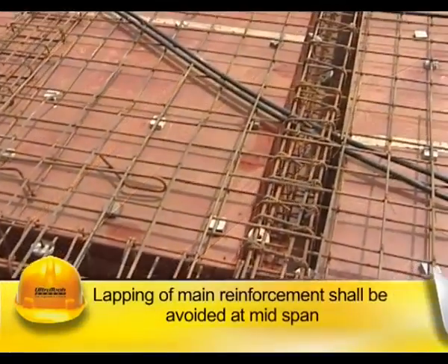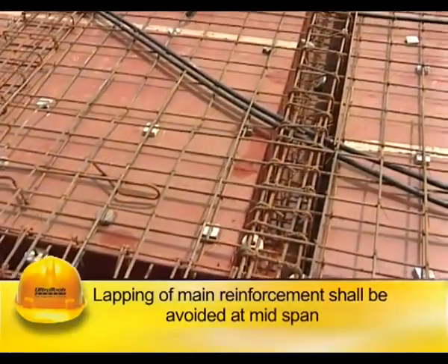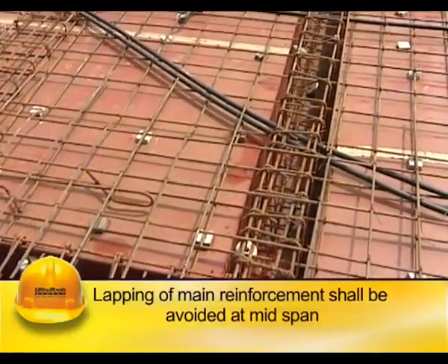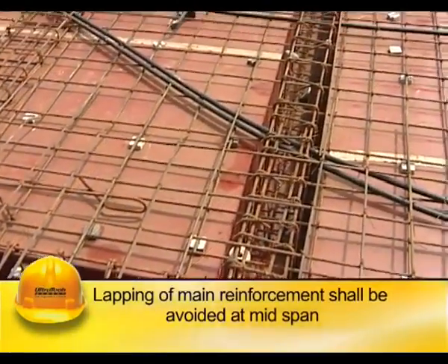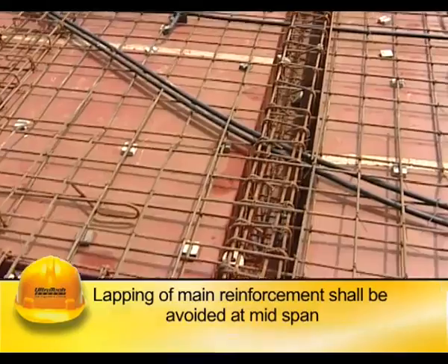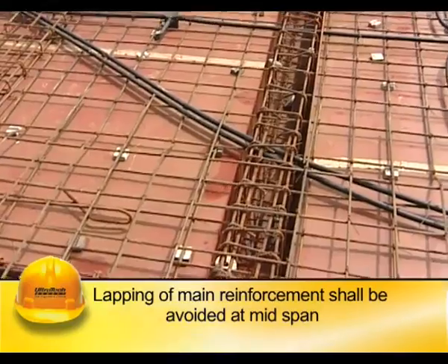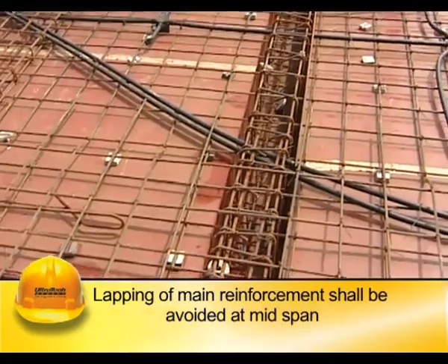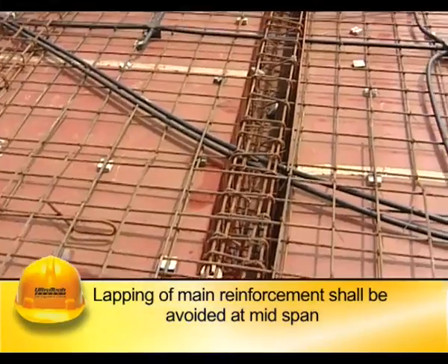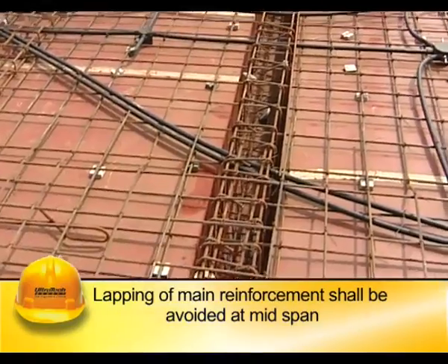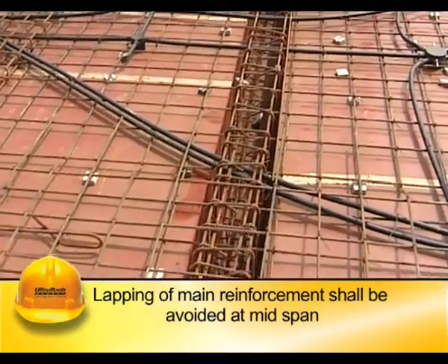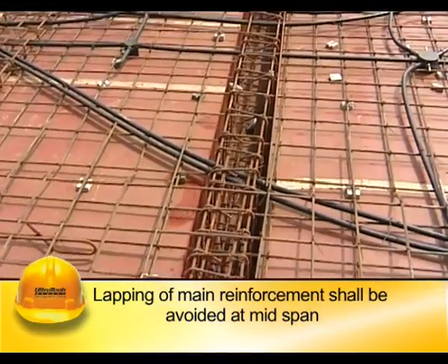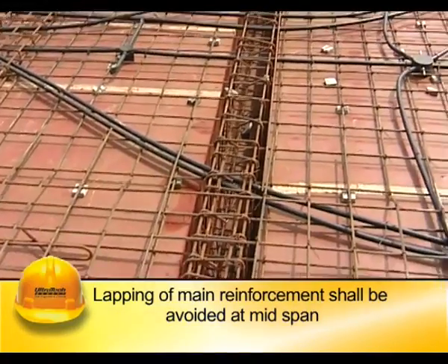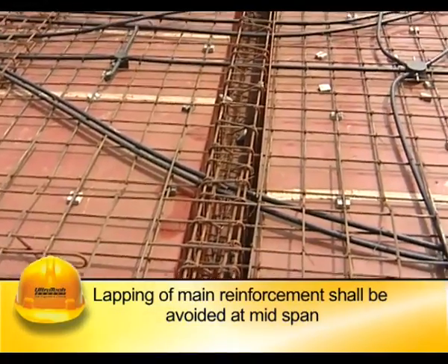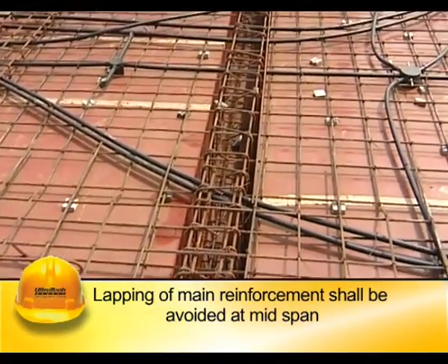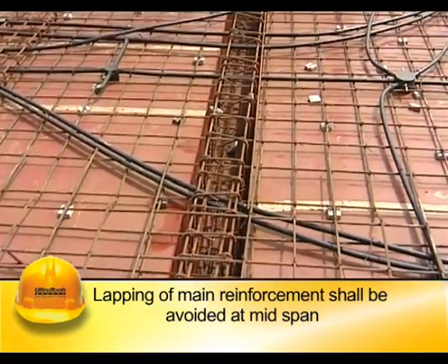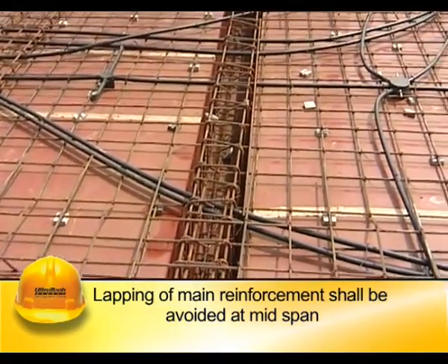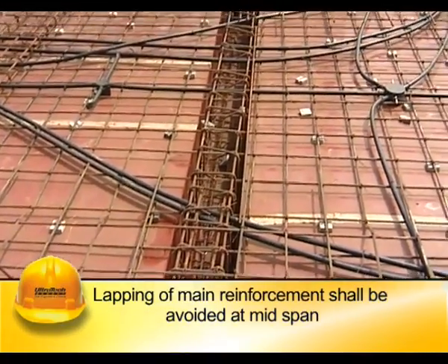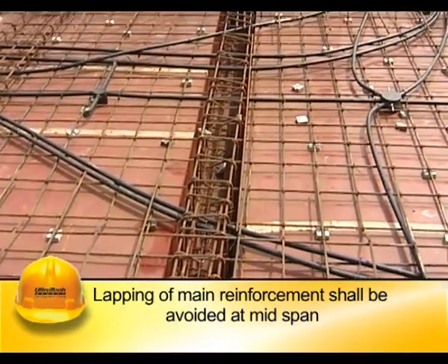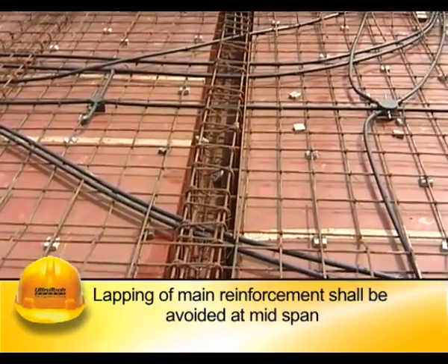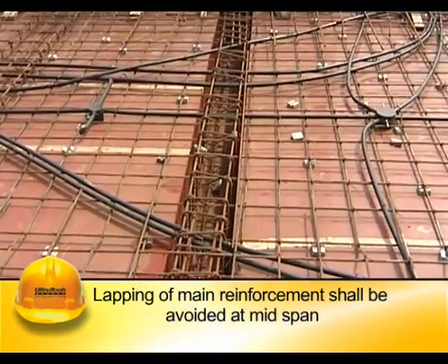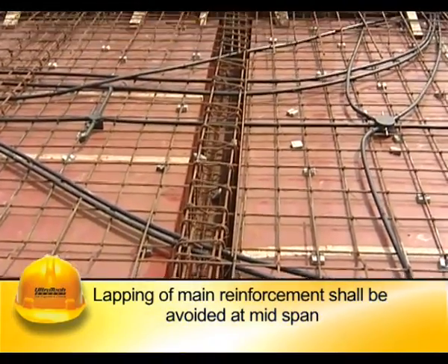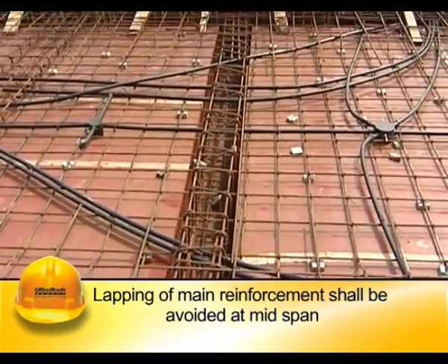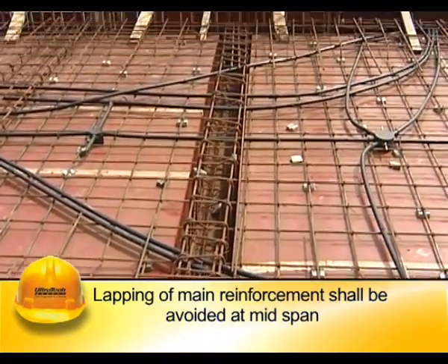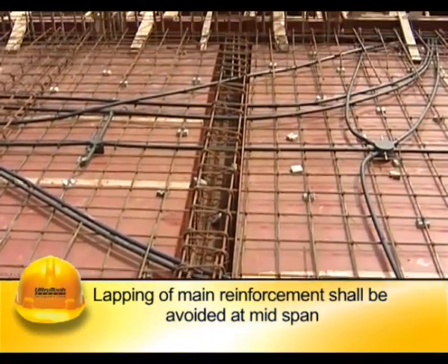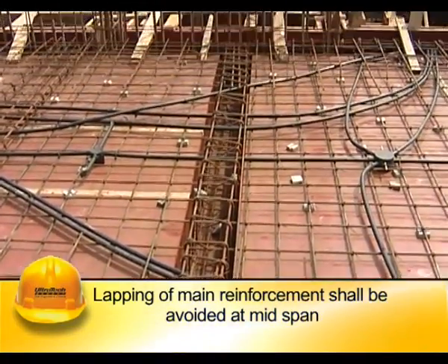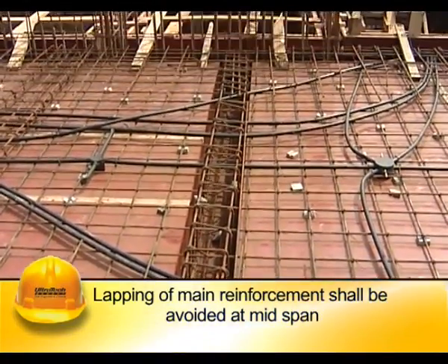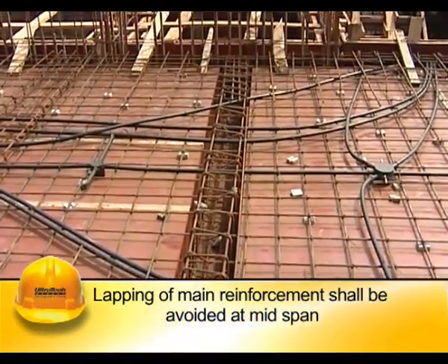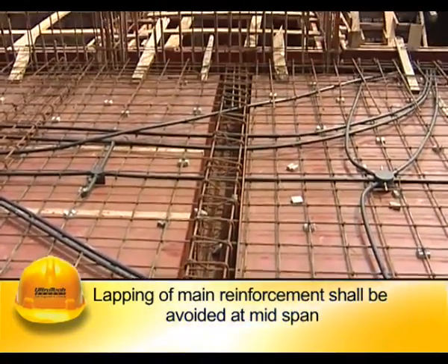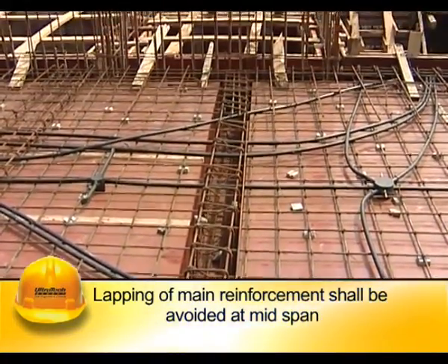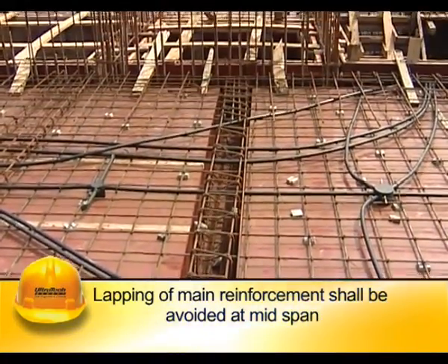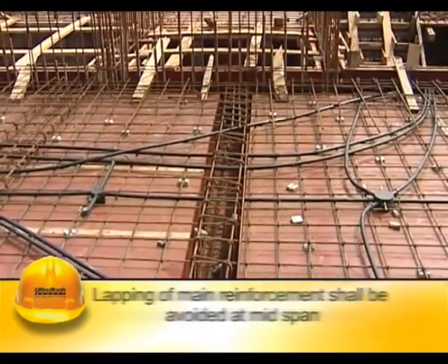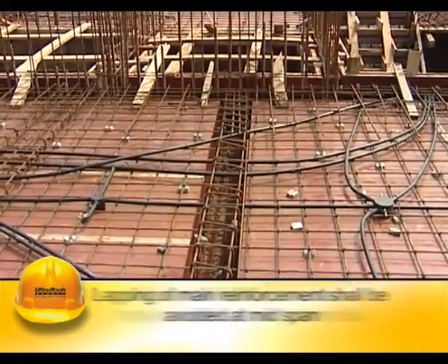Lapping of main reinforcement in slabs and beams shall be avoided at mid-span.